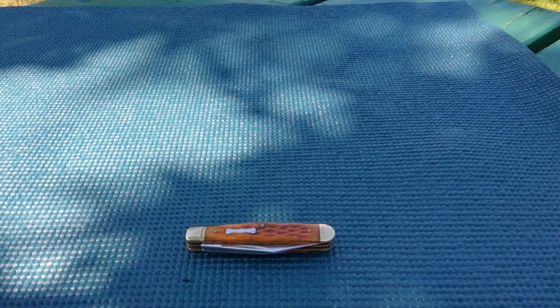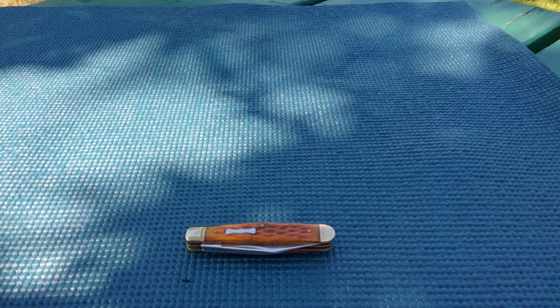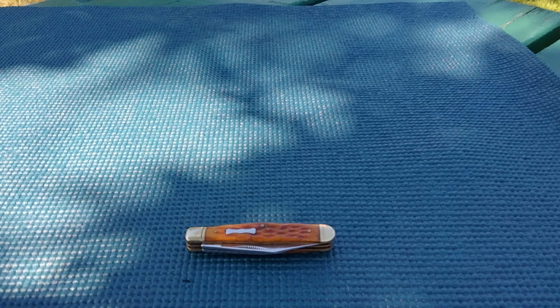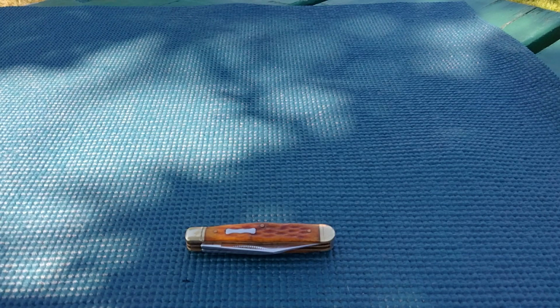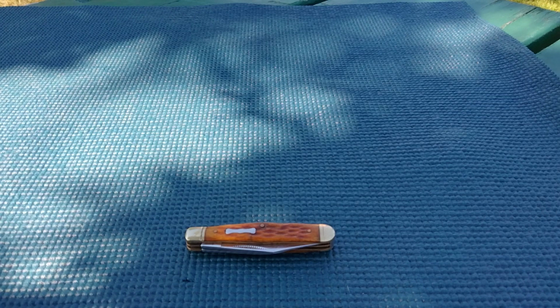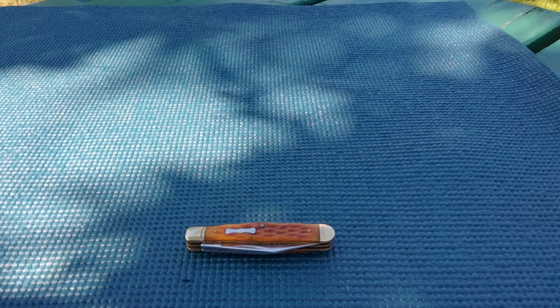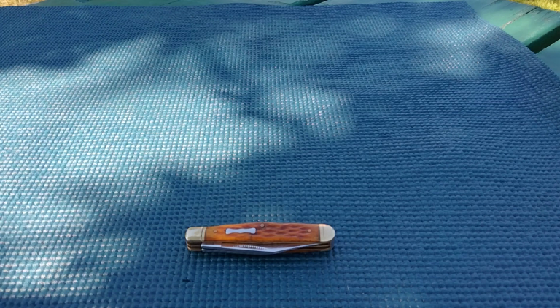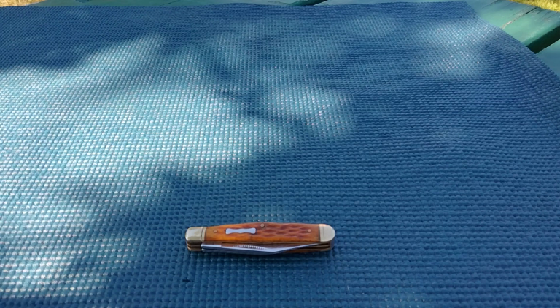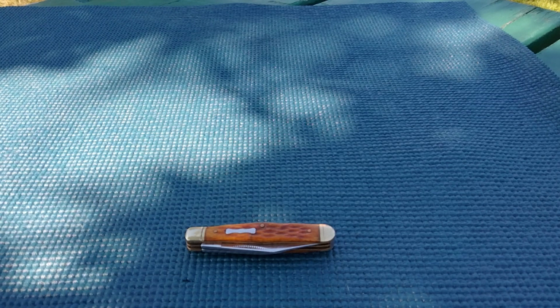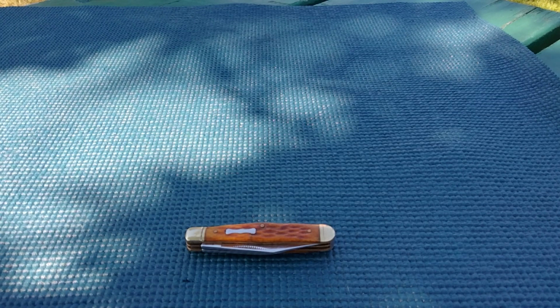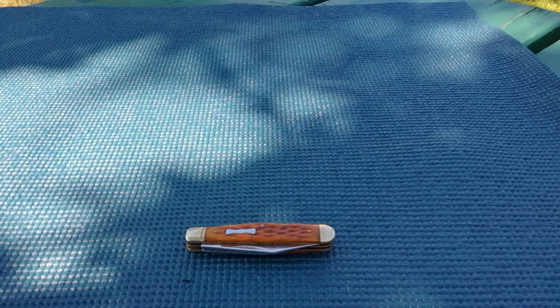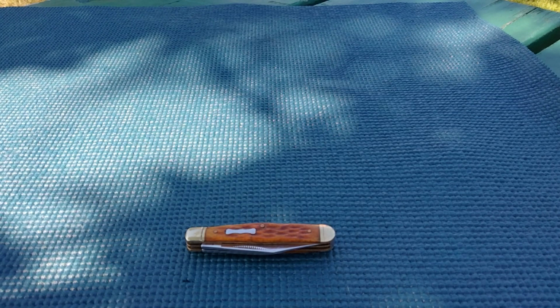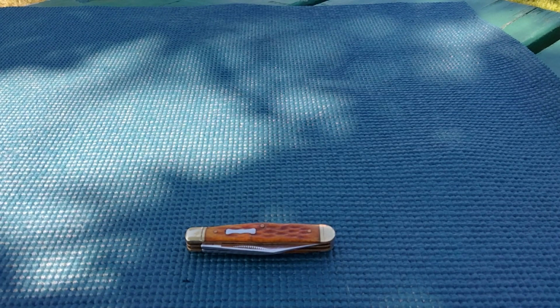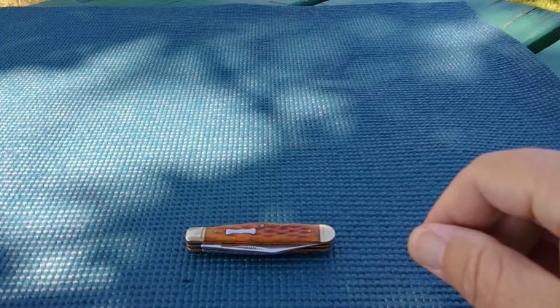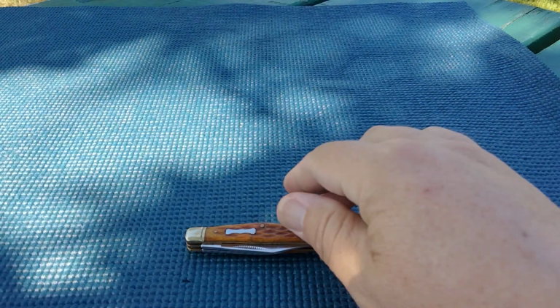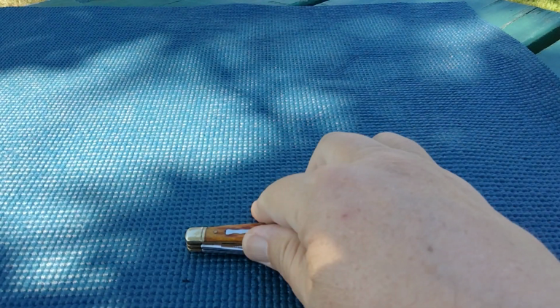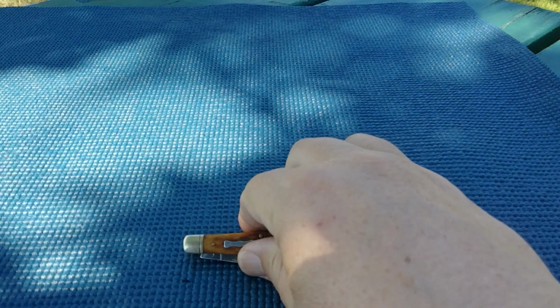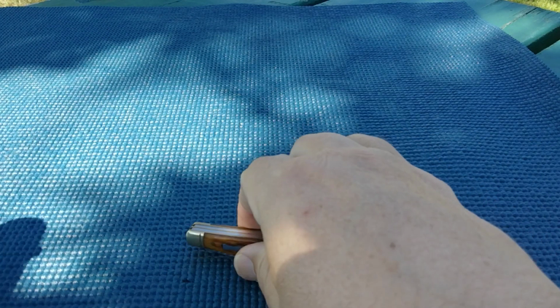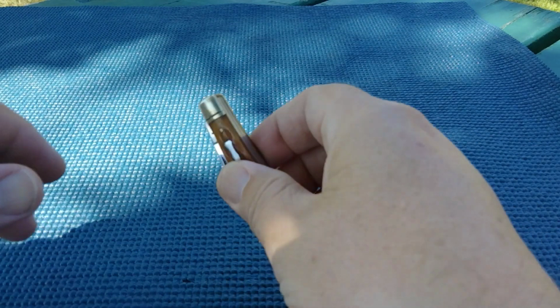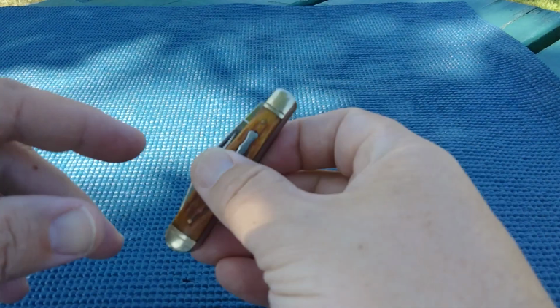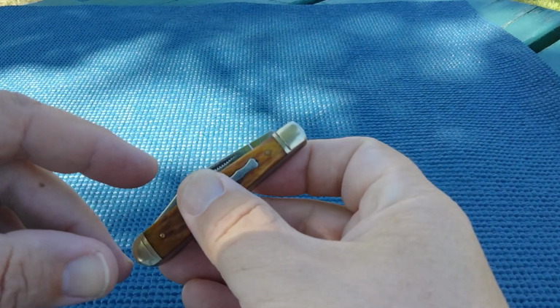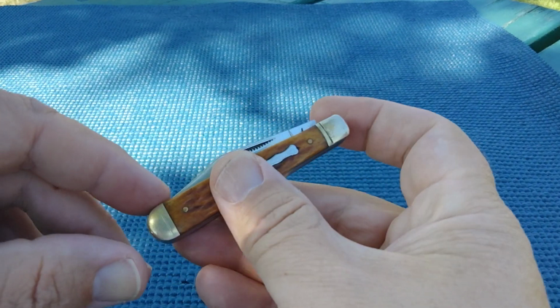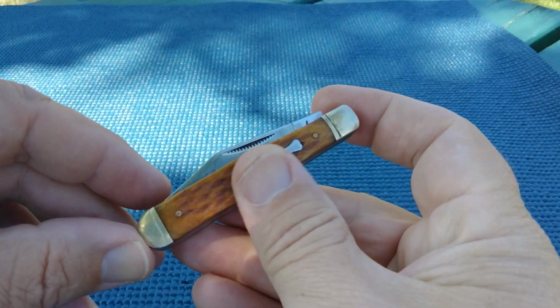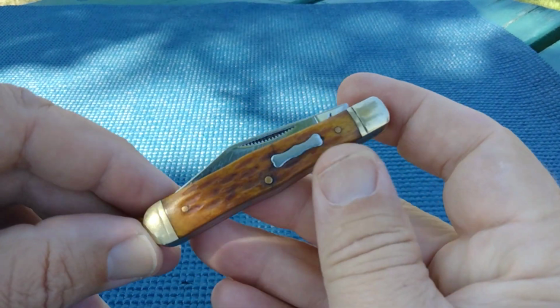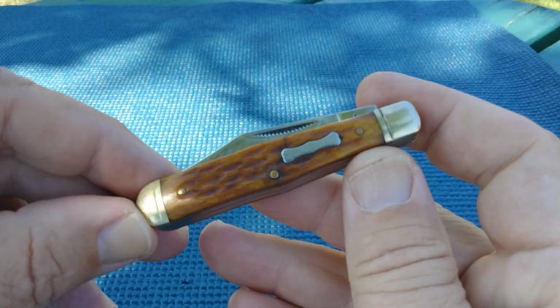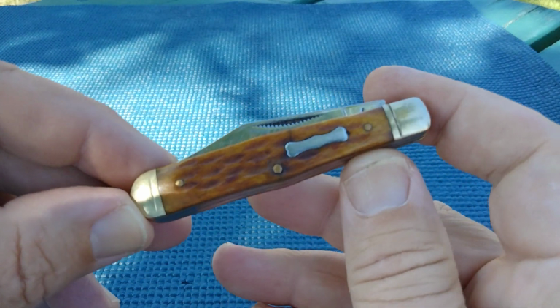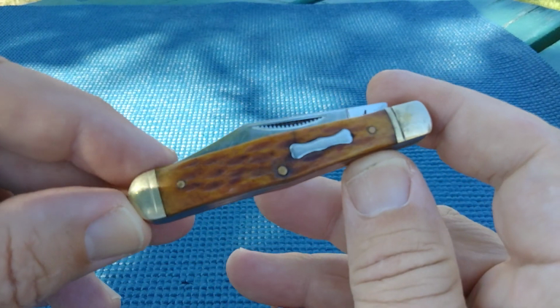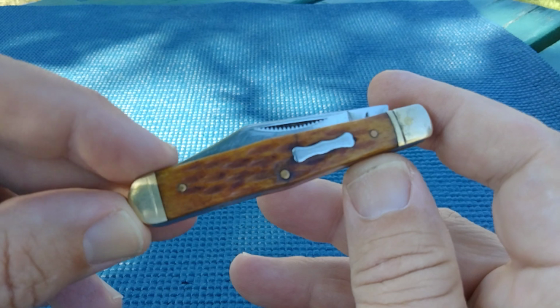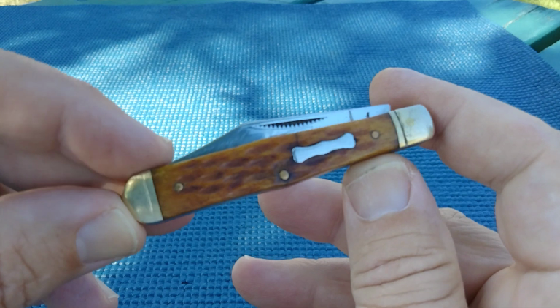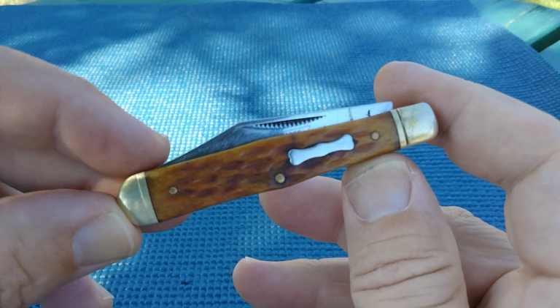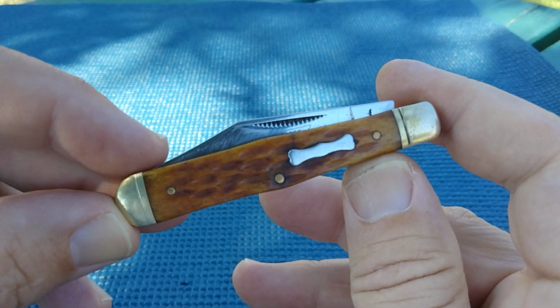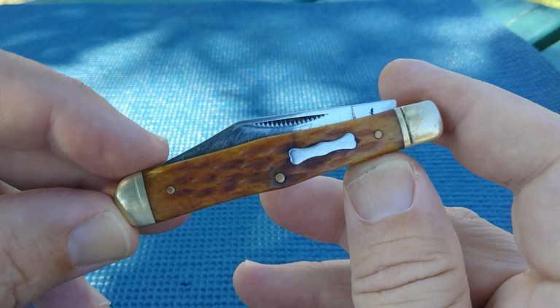Hello miners, Rusty coming at you. Today we're going to take another look at a jackknife.